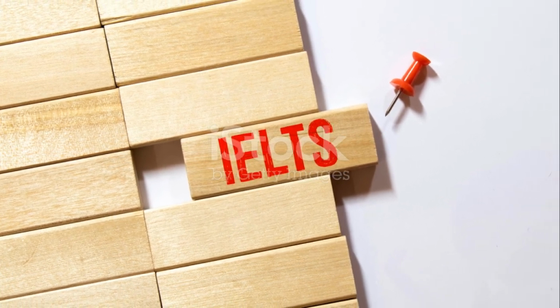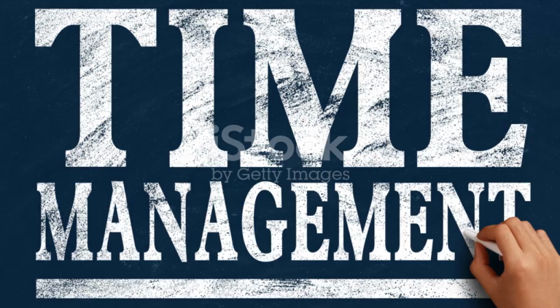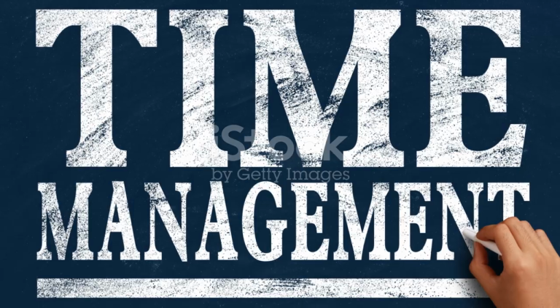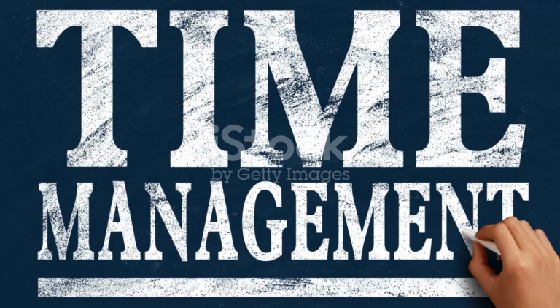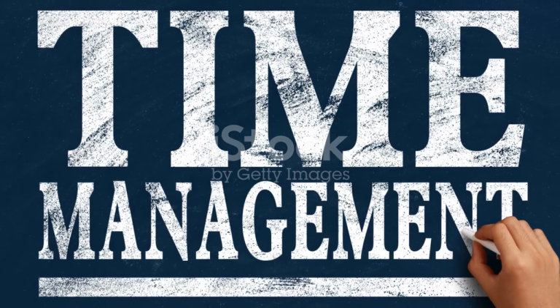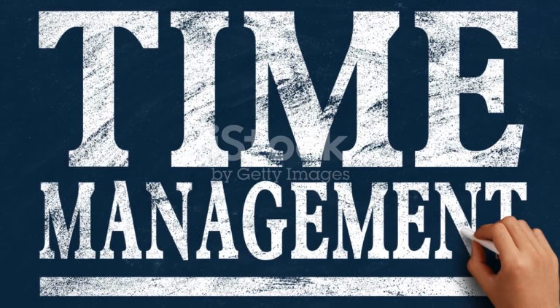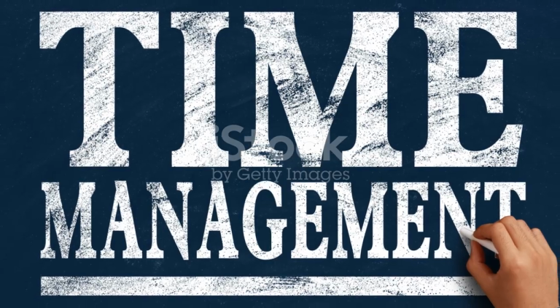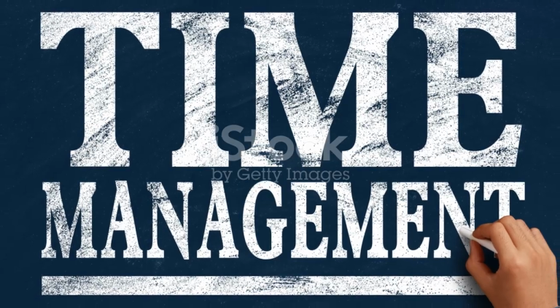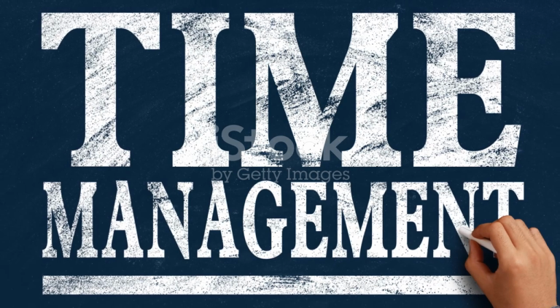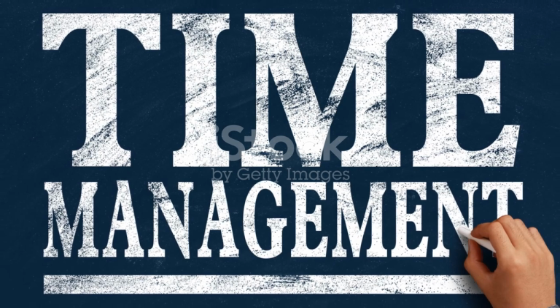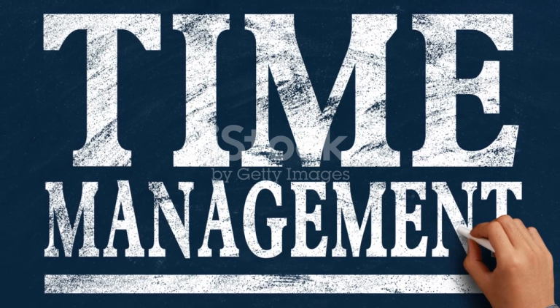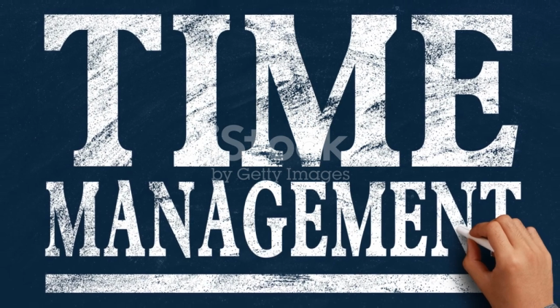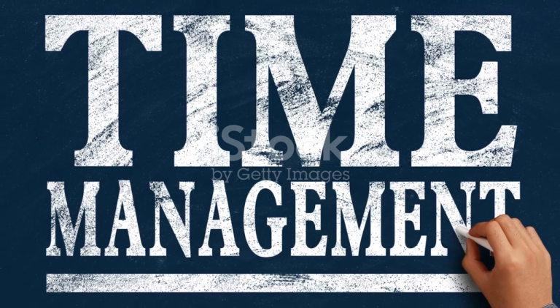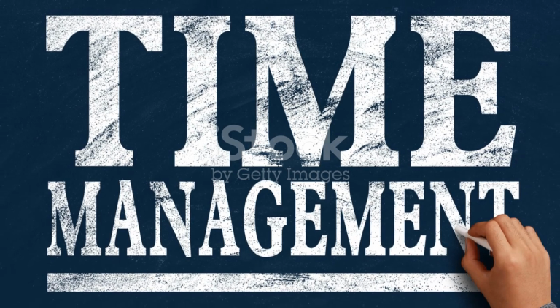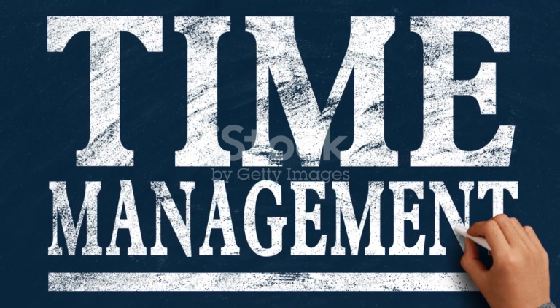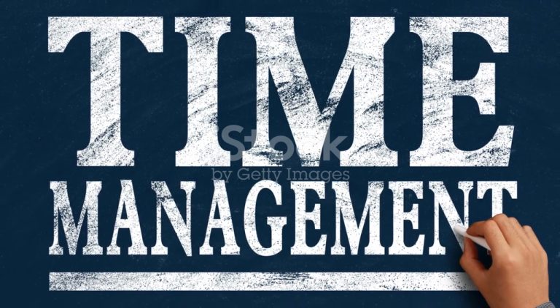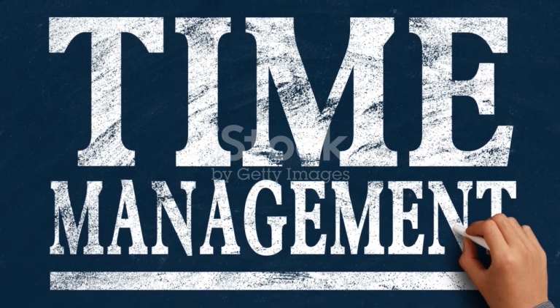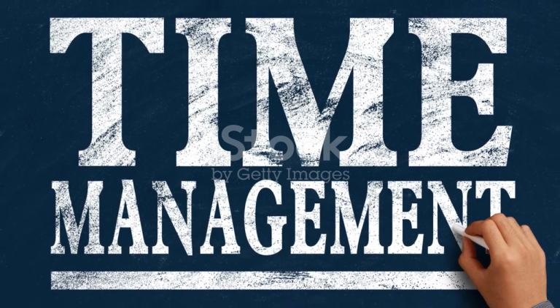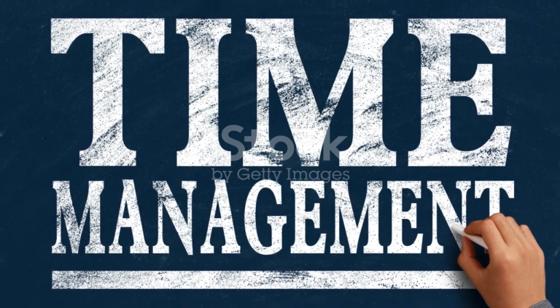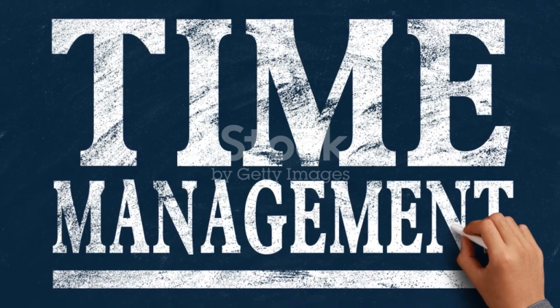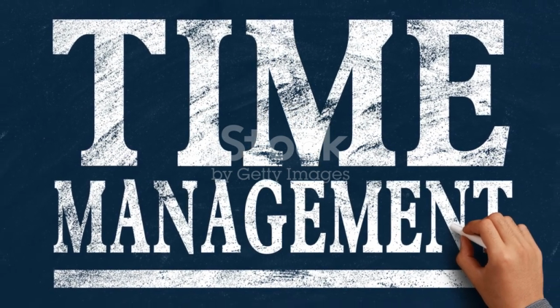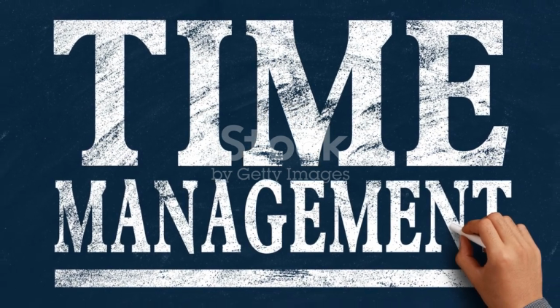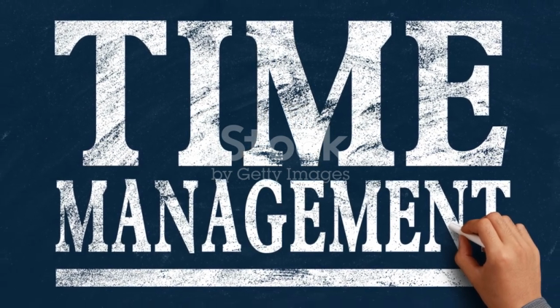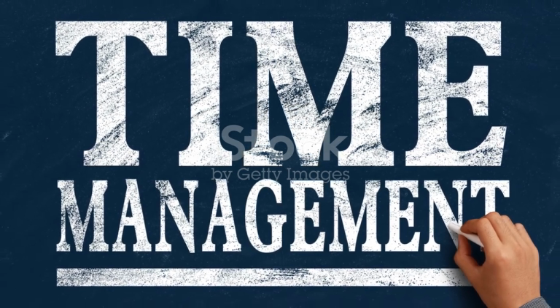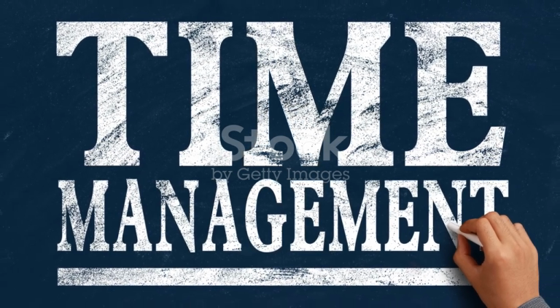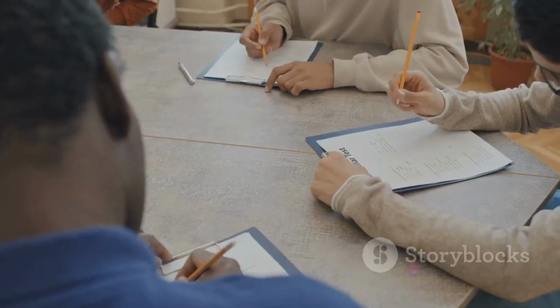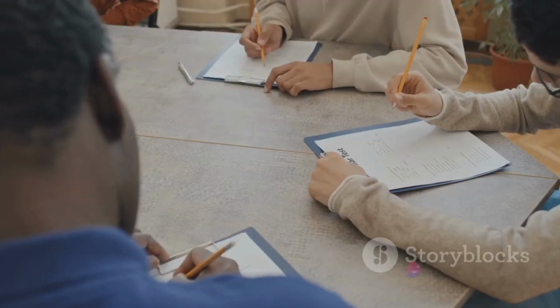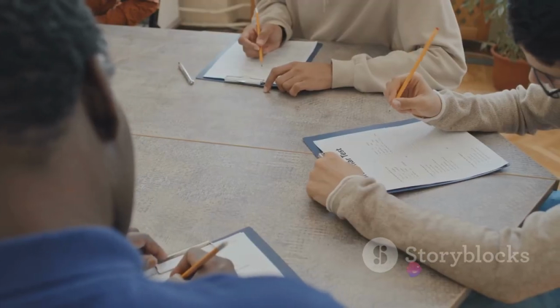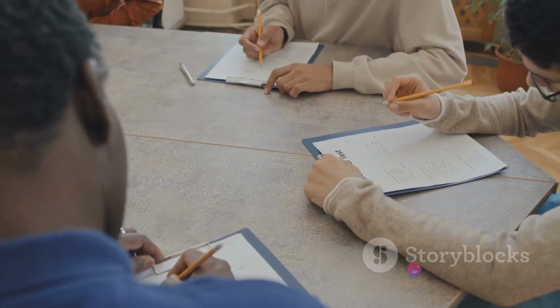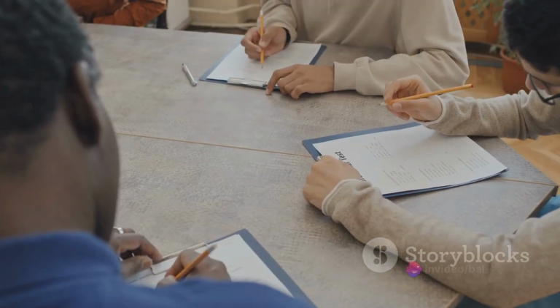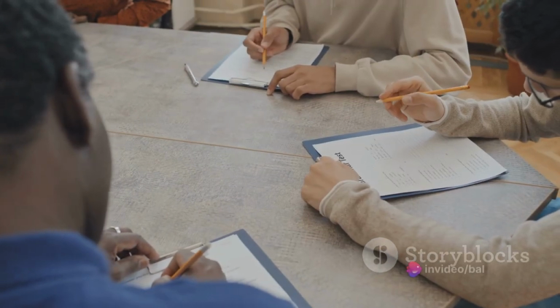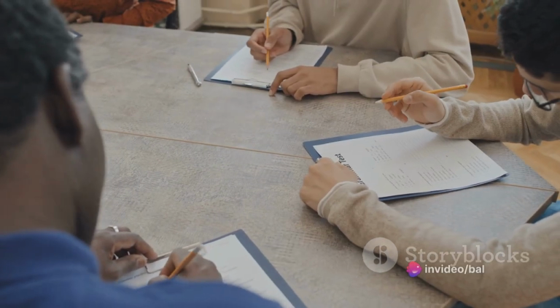Manage your time. Read the questions first. Use headings and subheadings. Be mindful of paraphrasing.